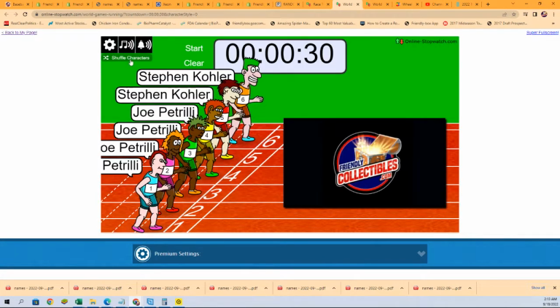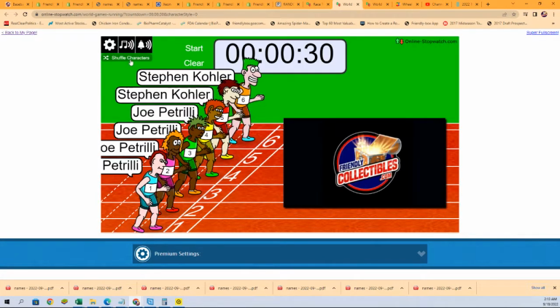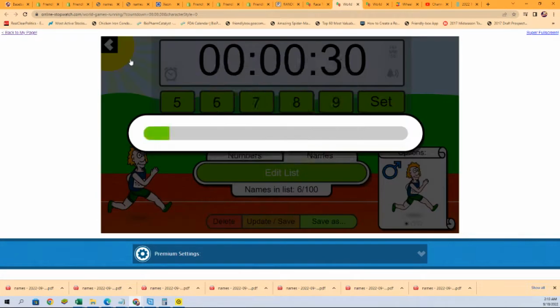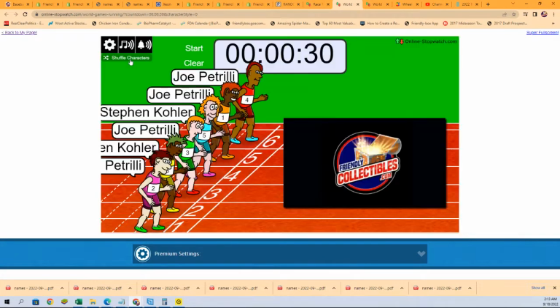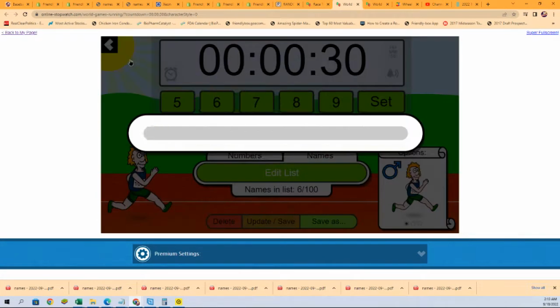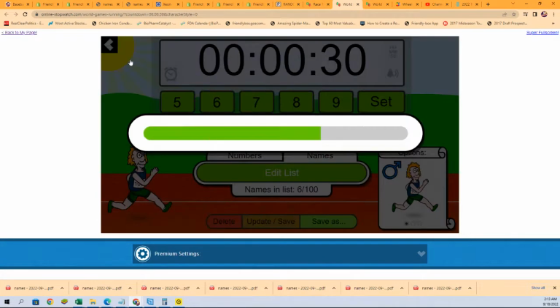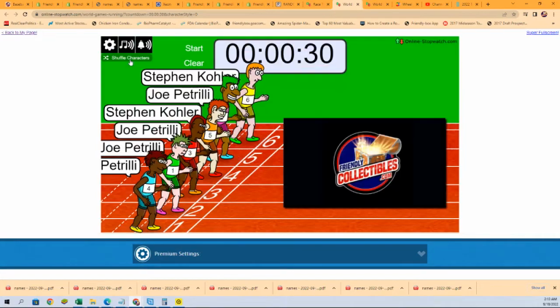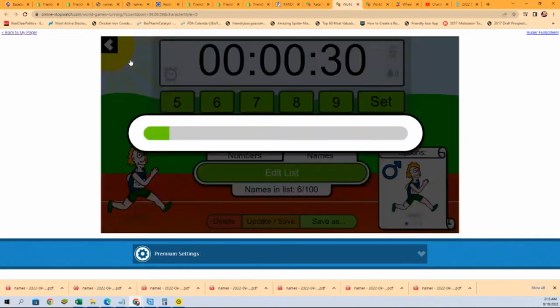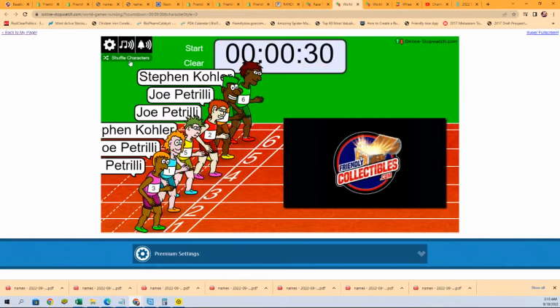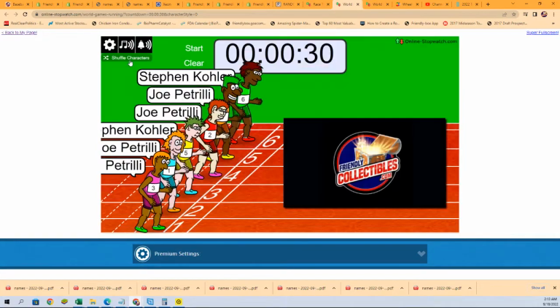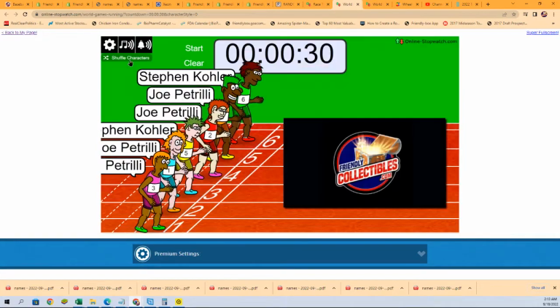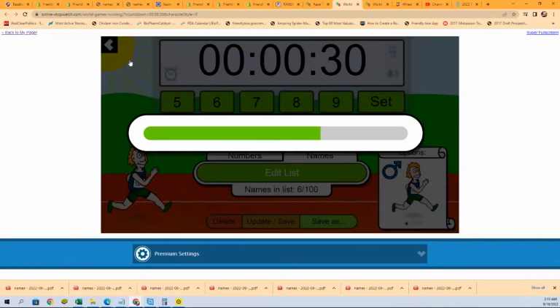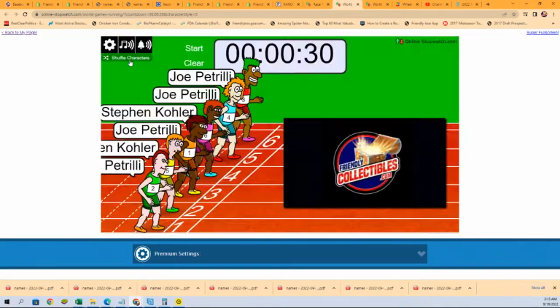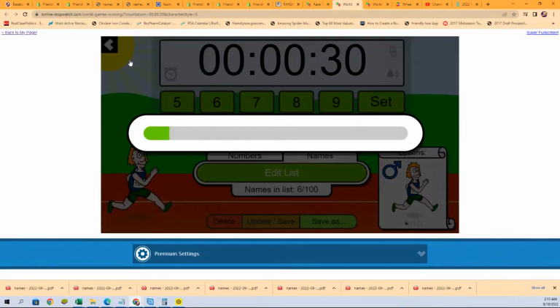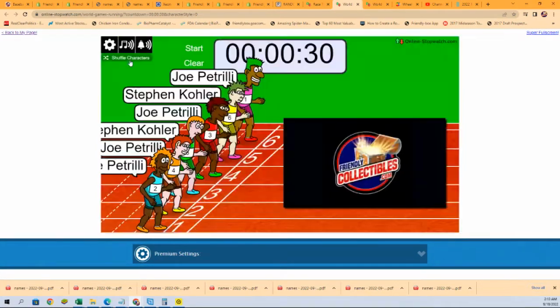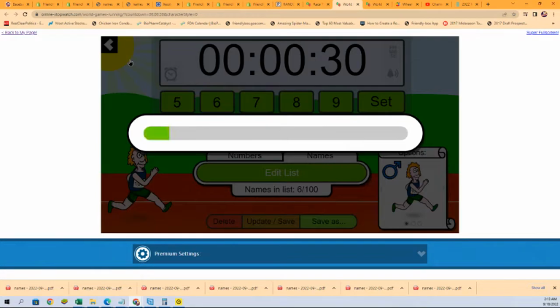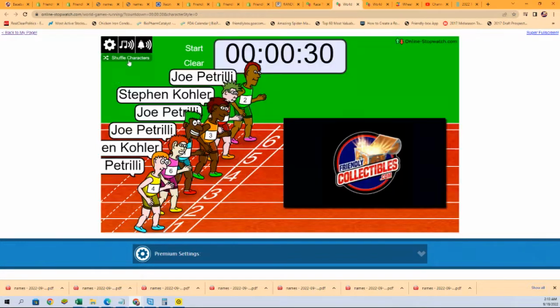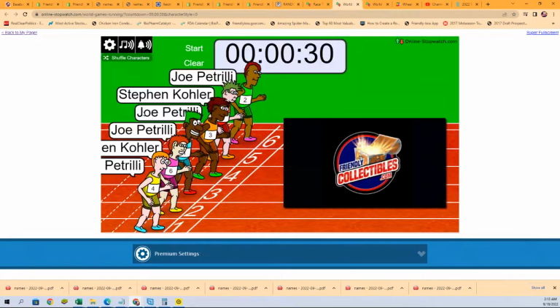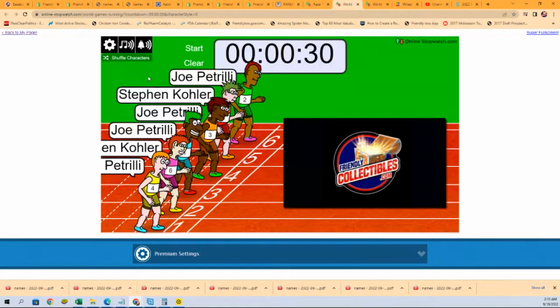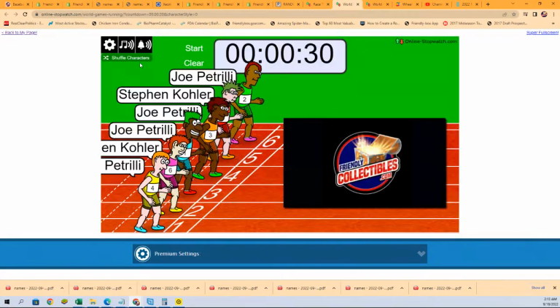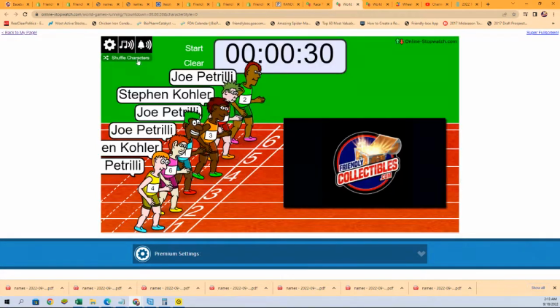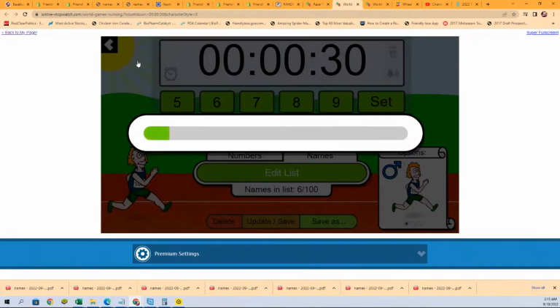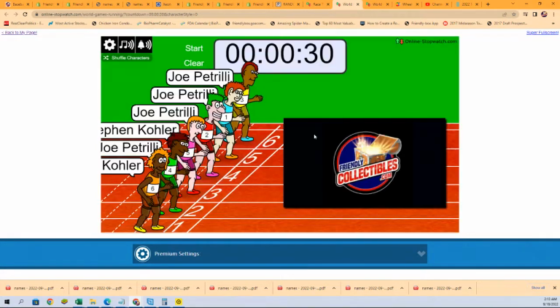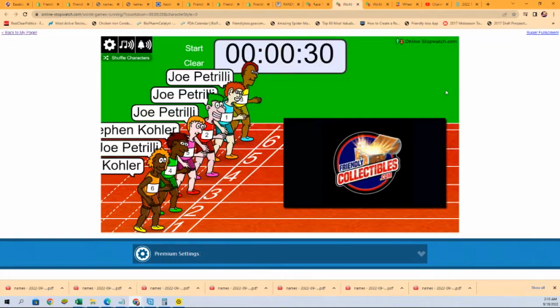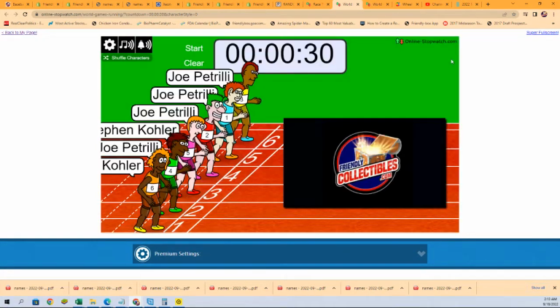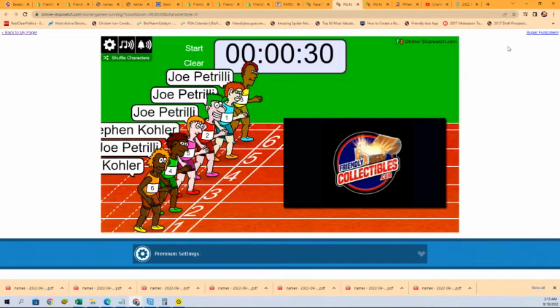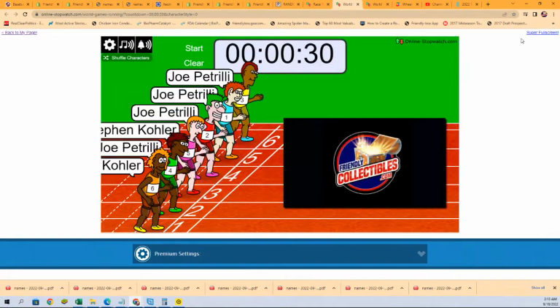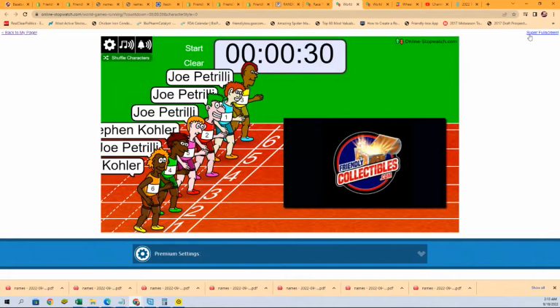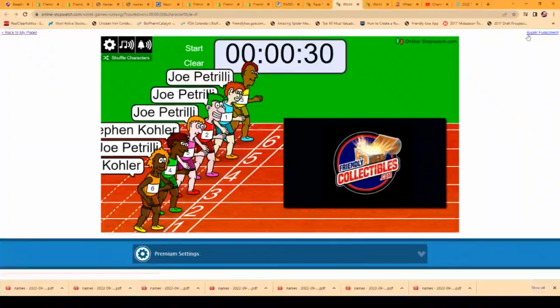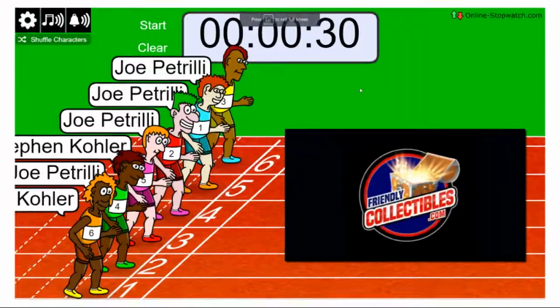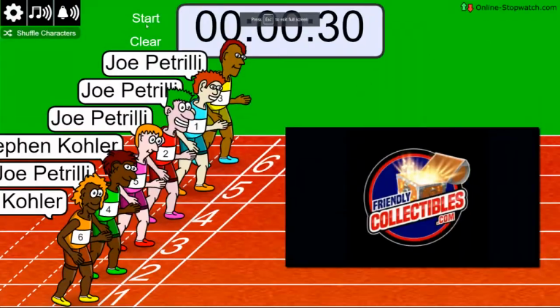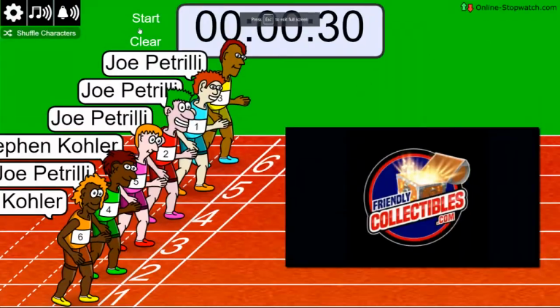Shuffle seven times. Lucky number seven — on your mark, get set, go.